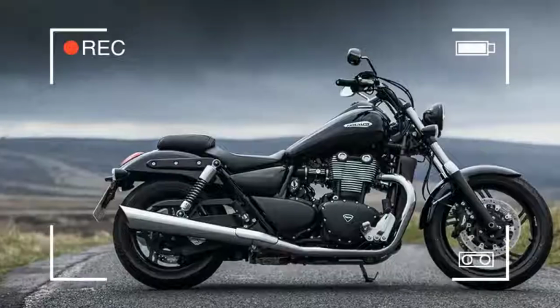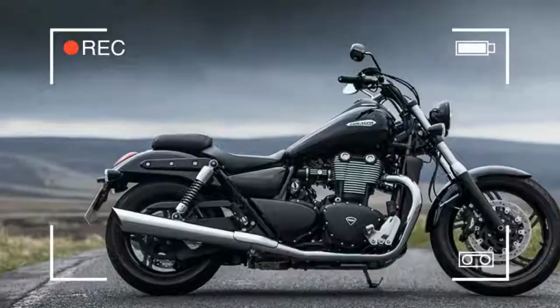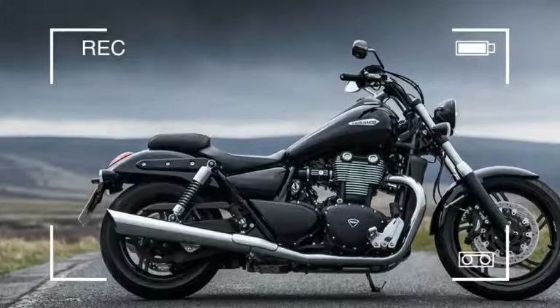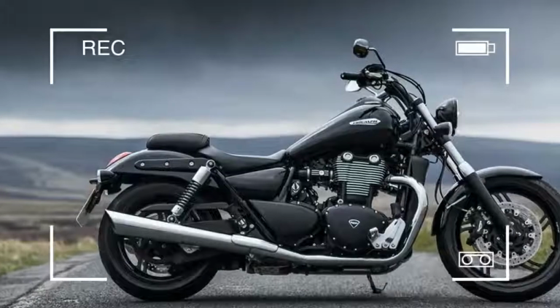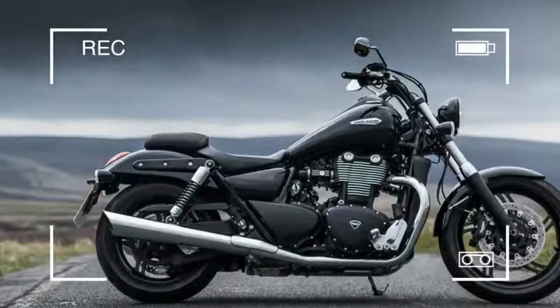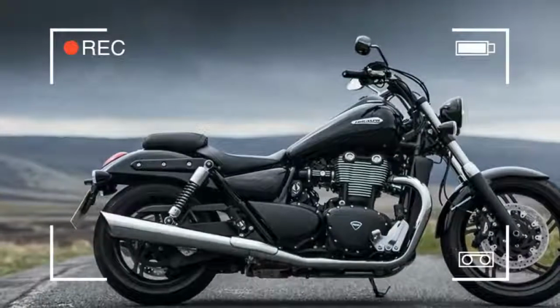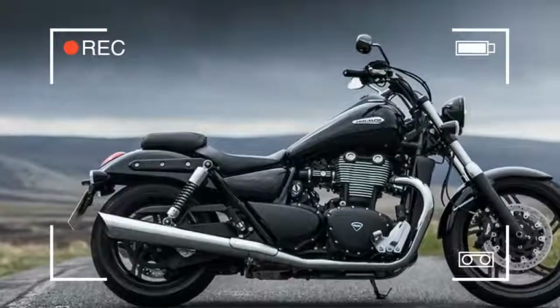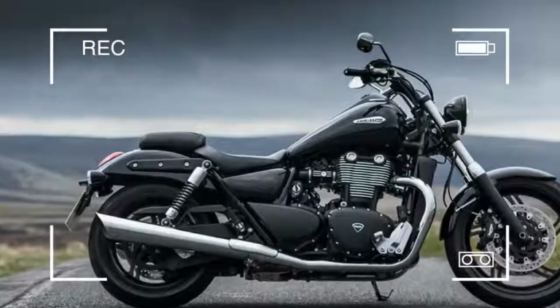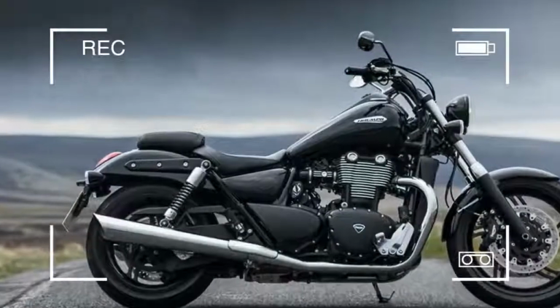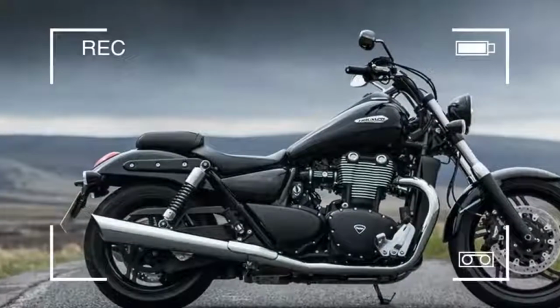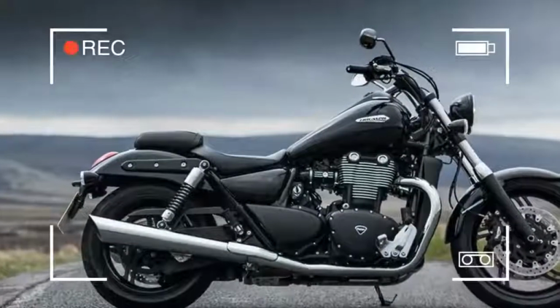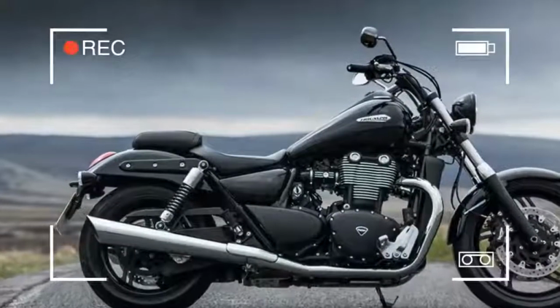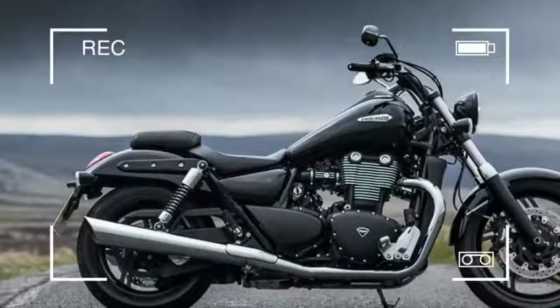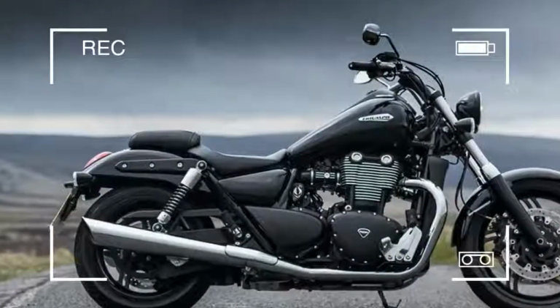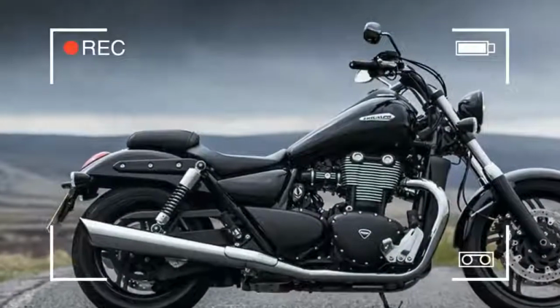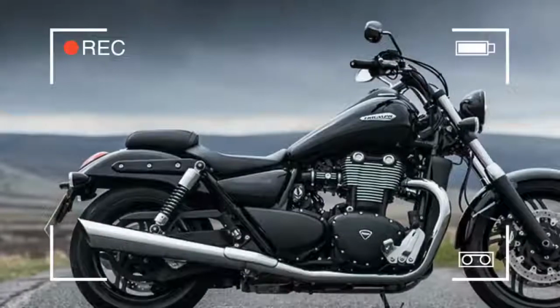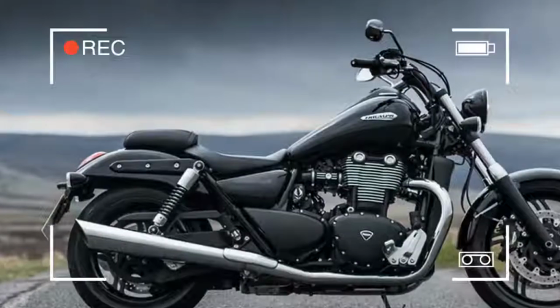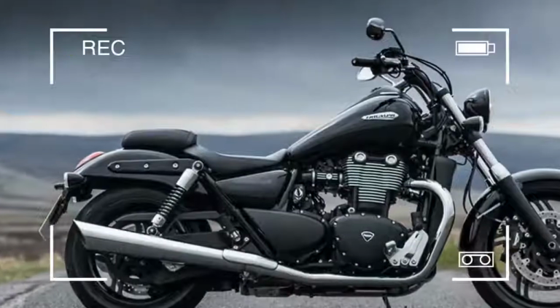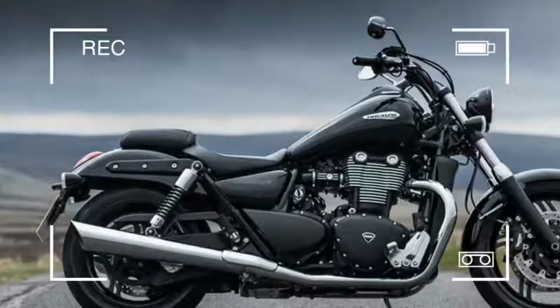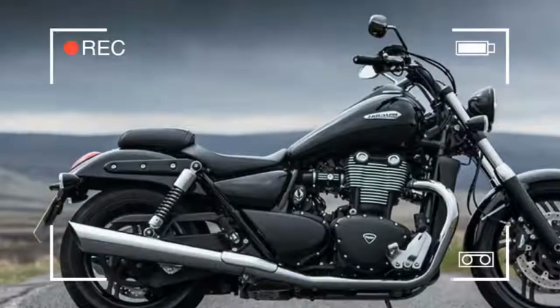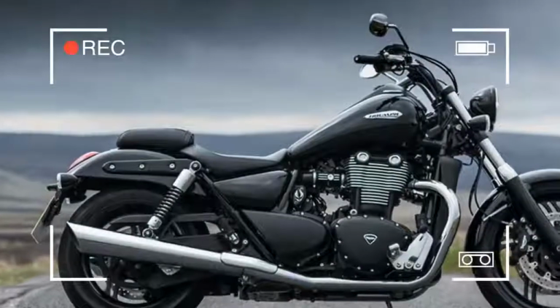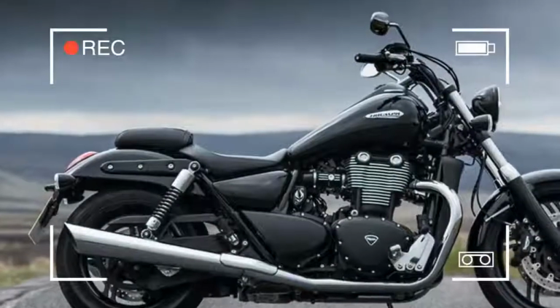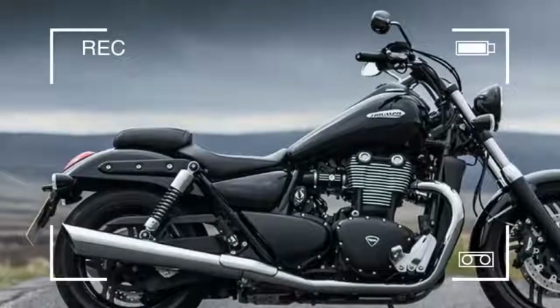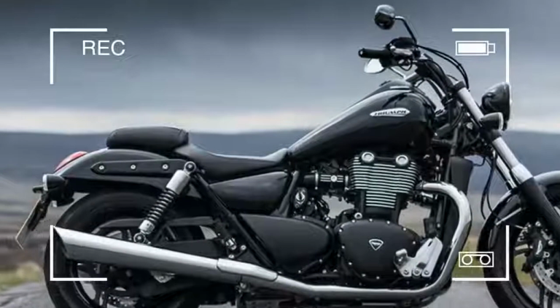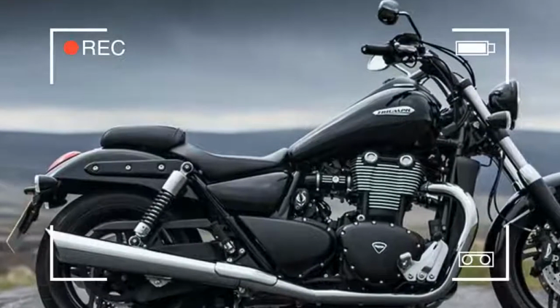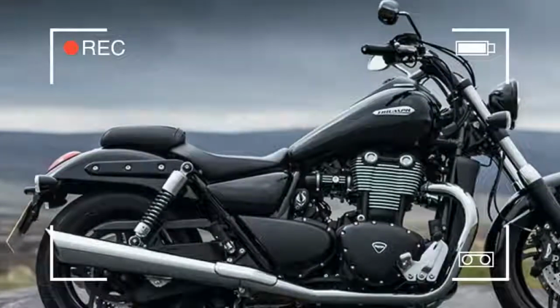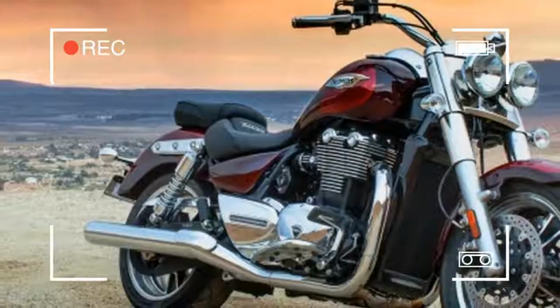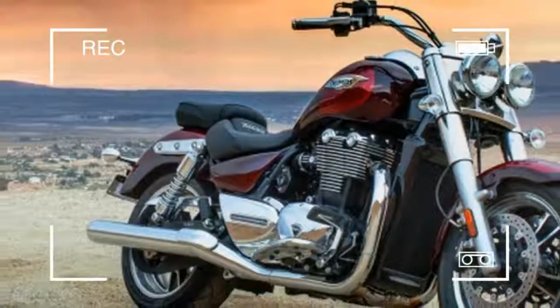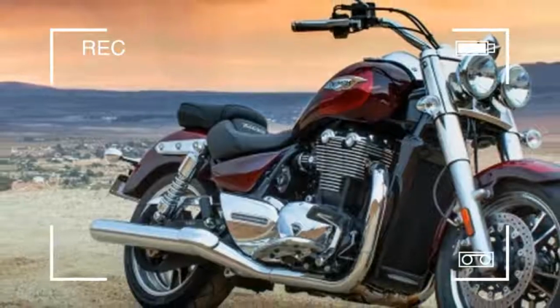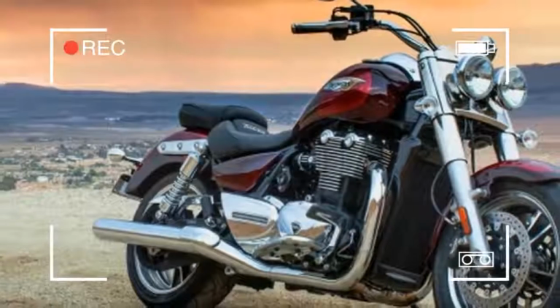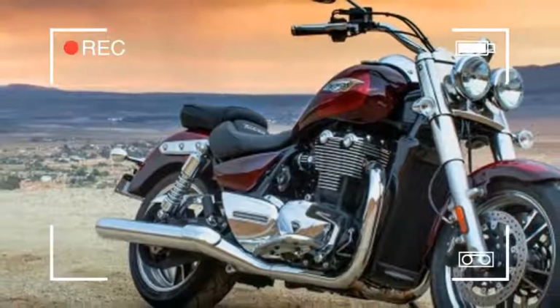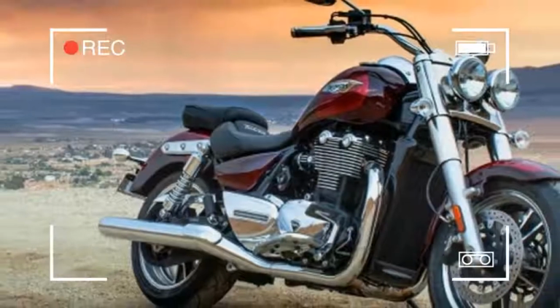To read the full test, pick up a copy of this week's MCN, out now.